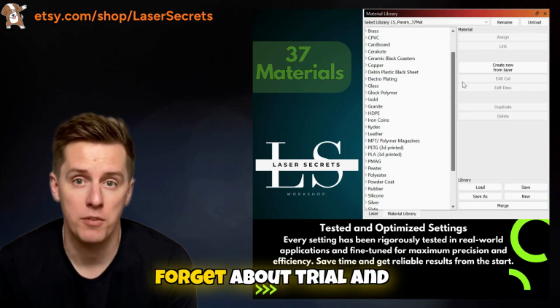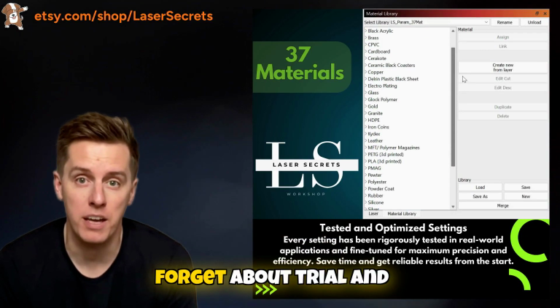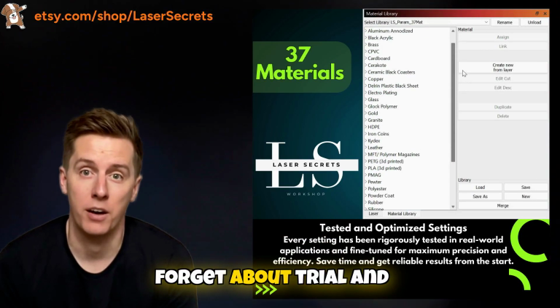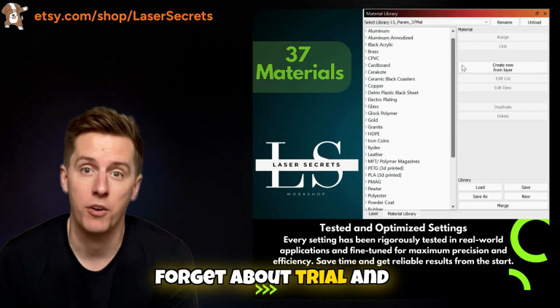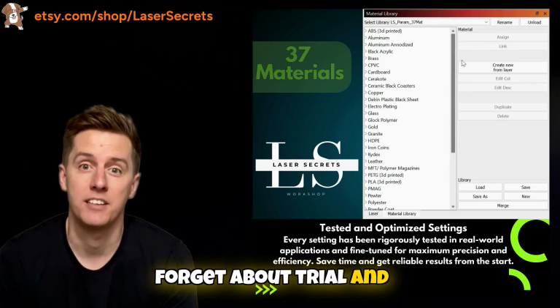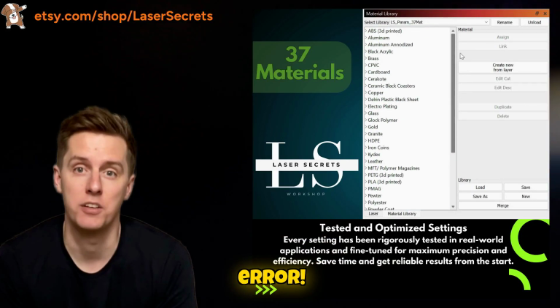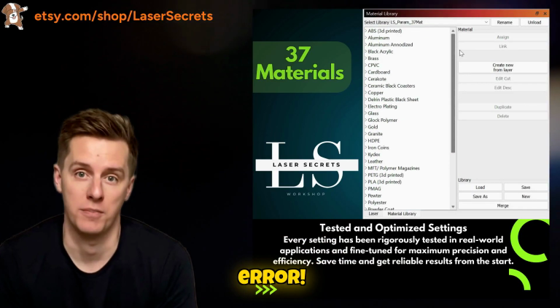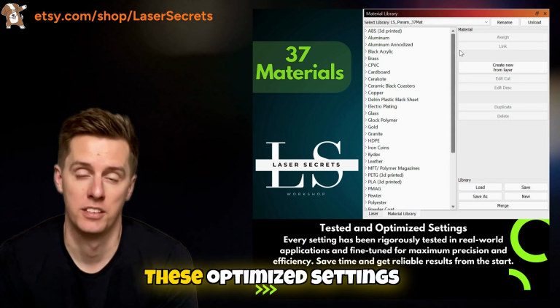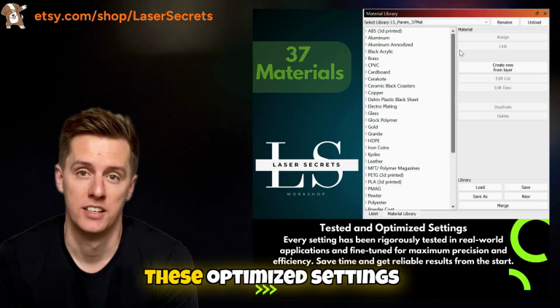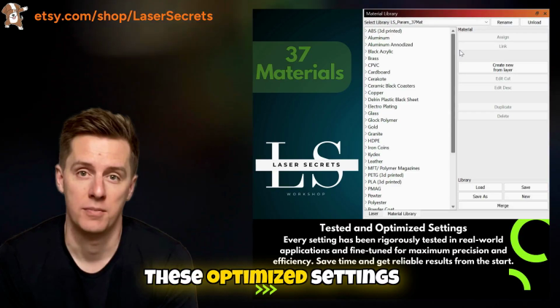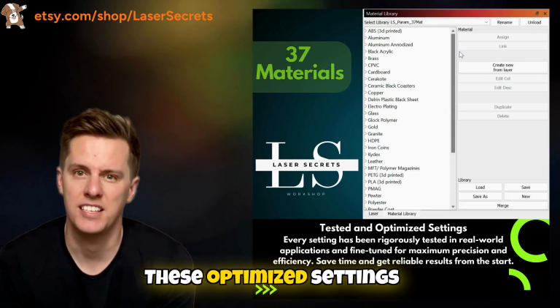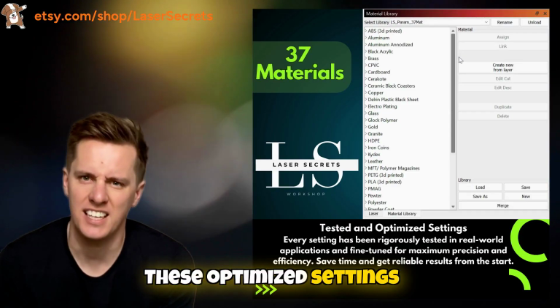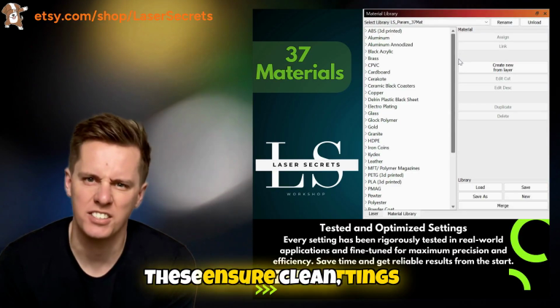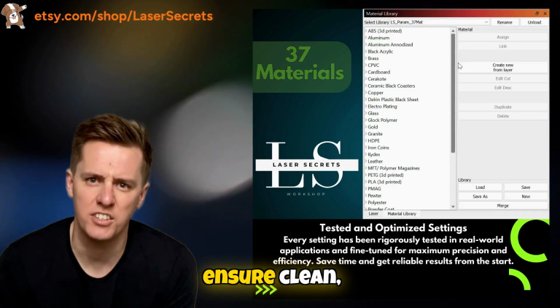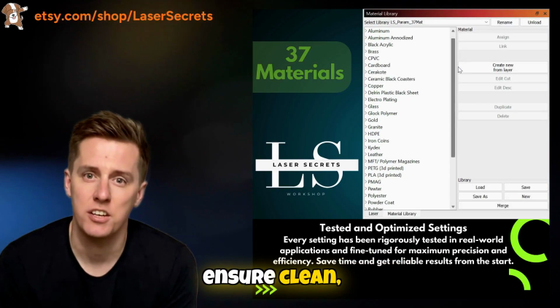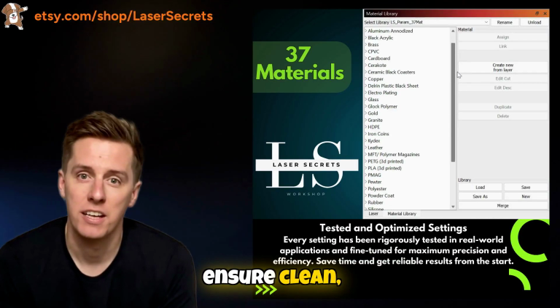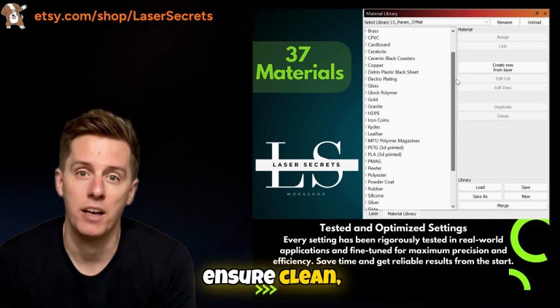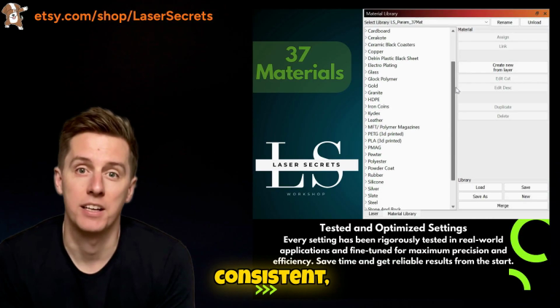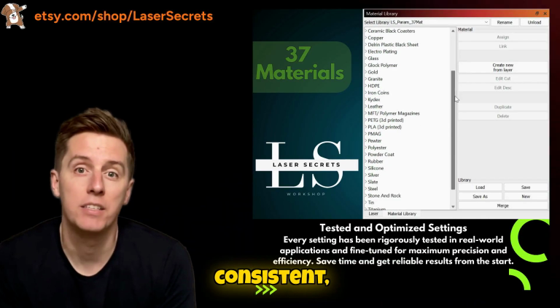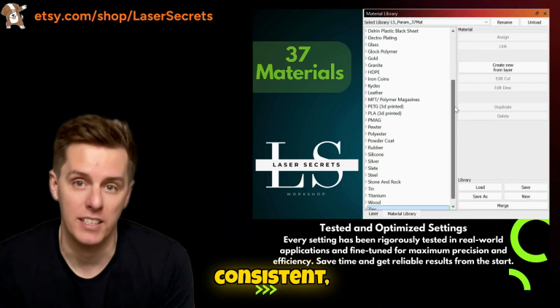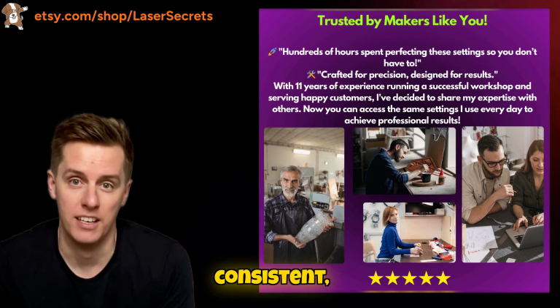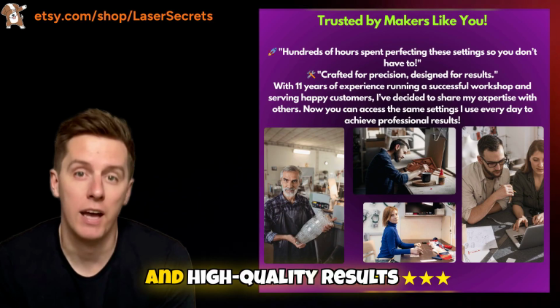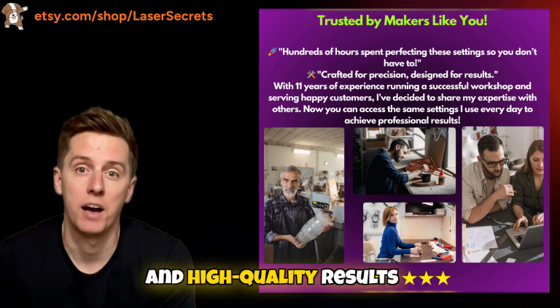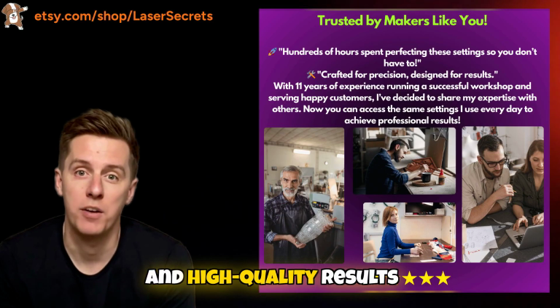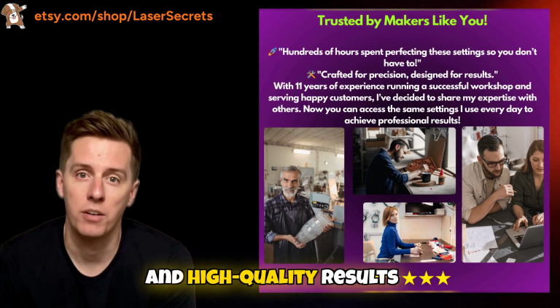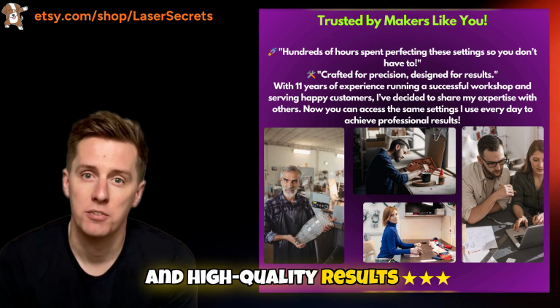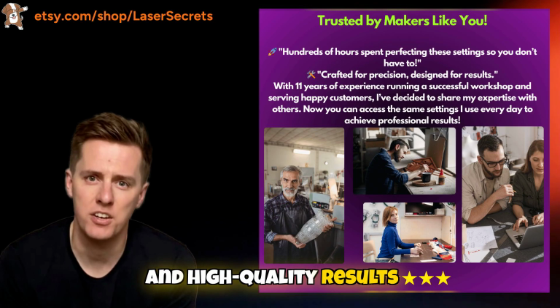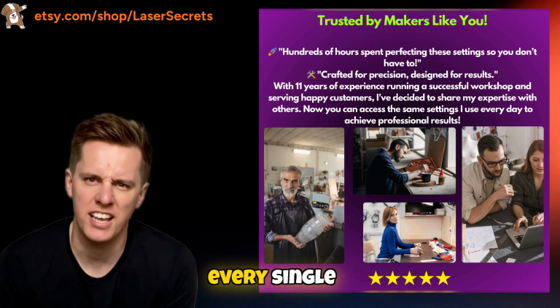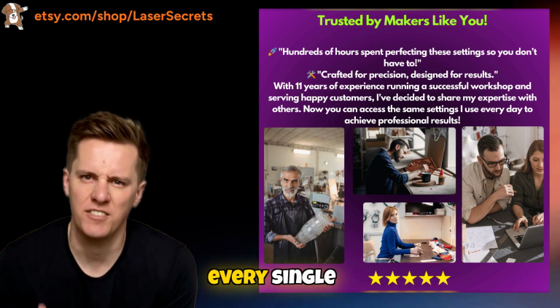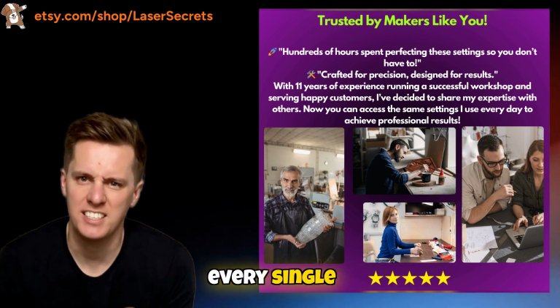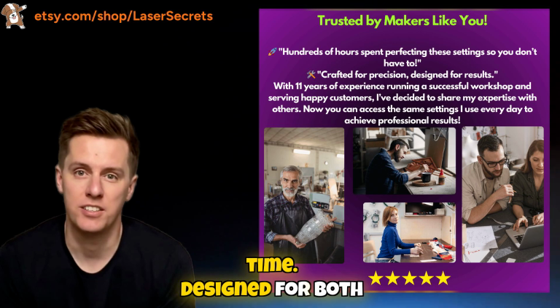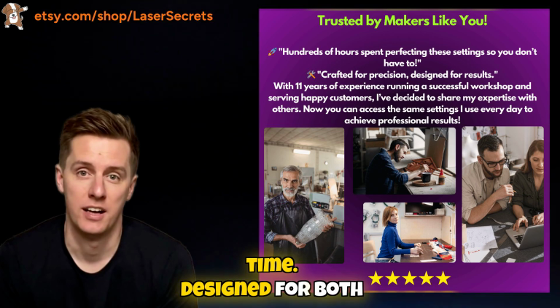Forget about trial and error. These optimized settings ensure clean, consistent, and high-quality results every single time.